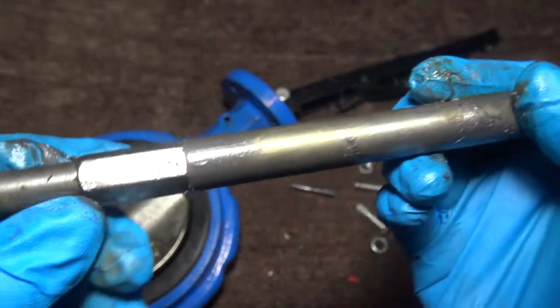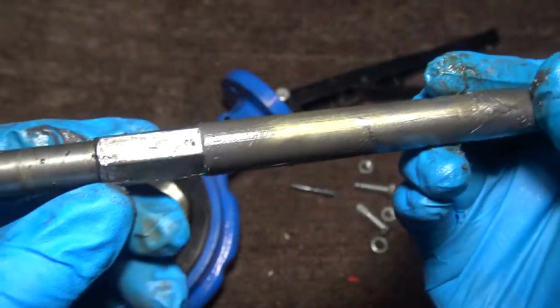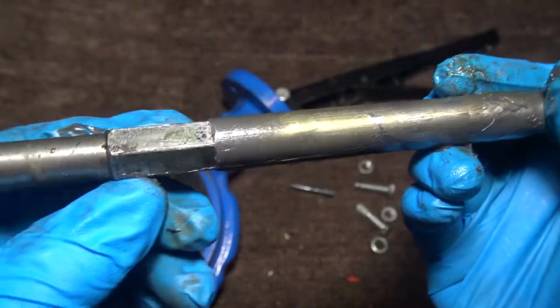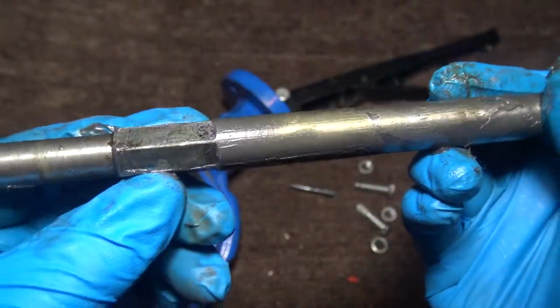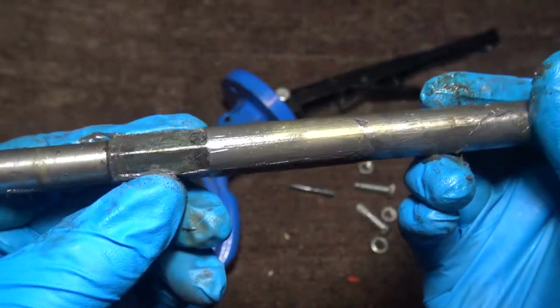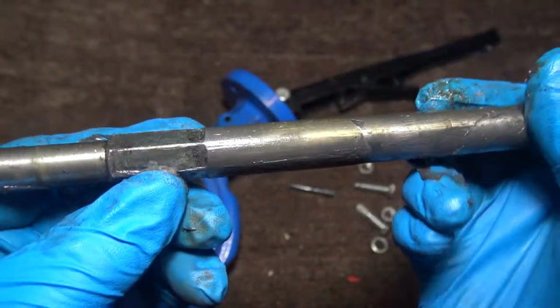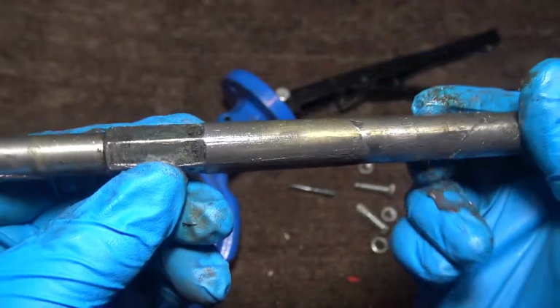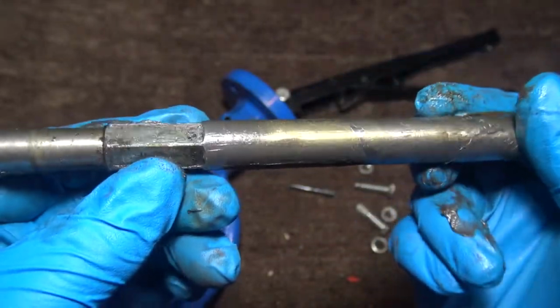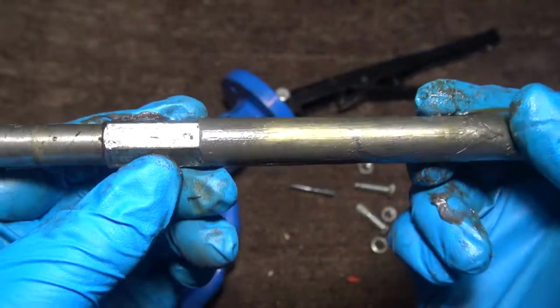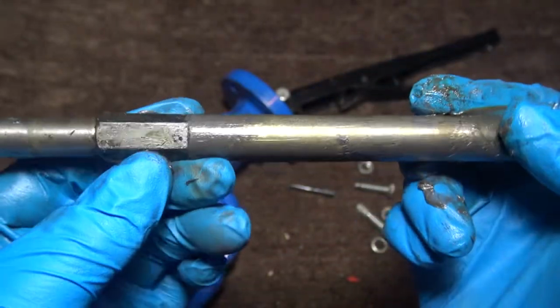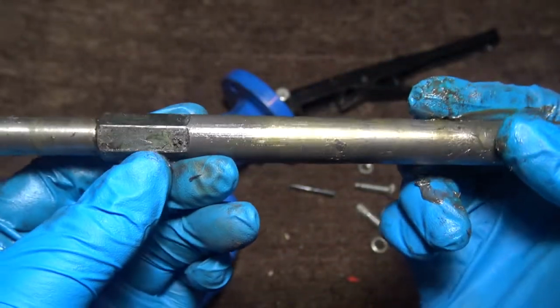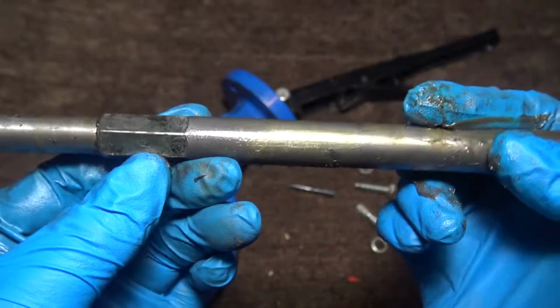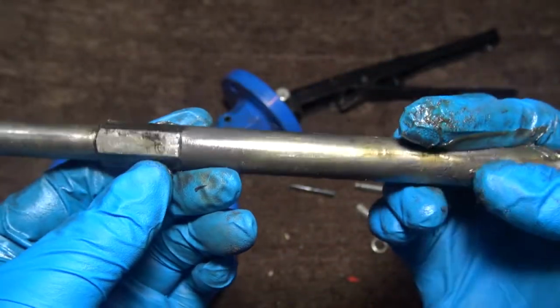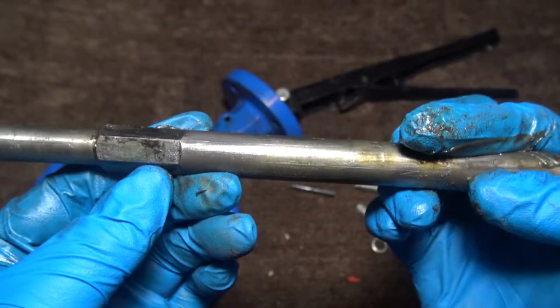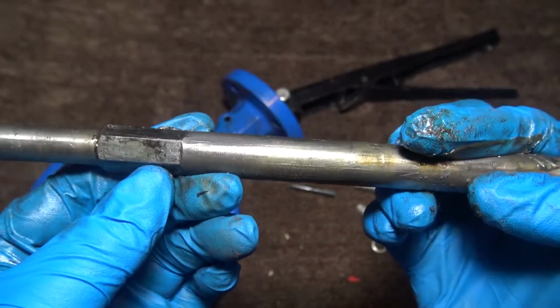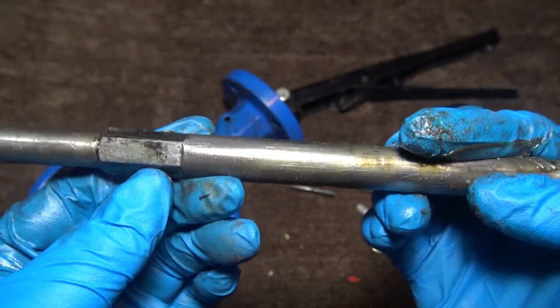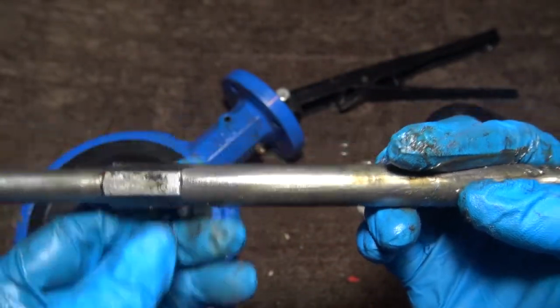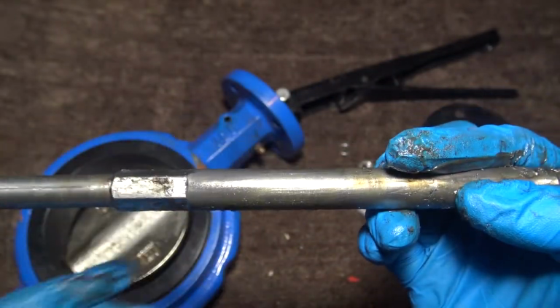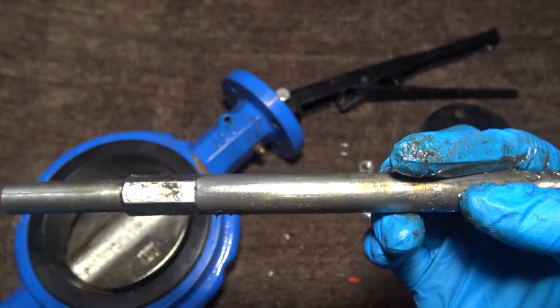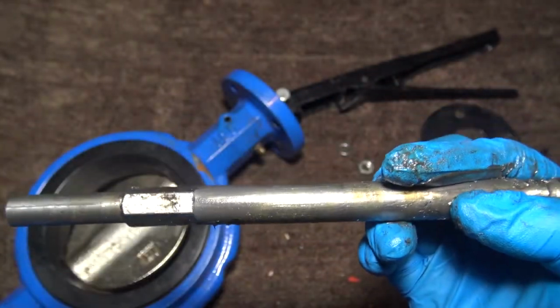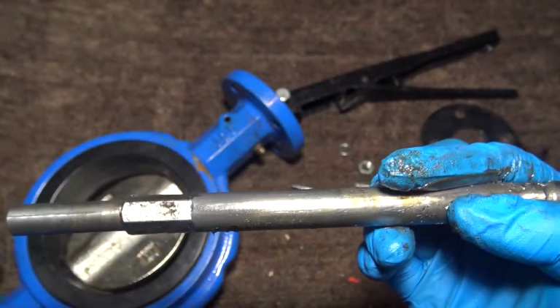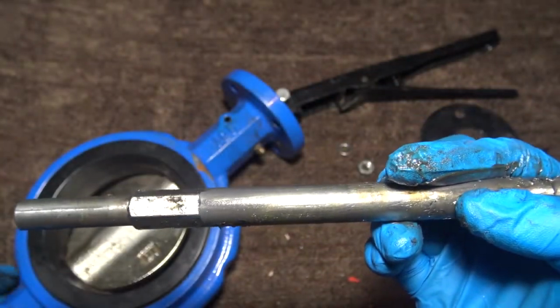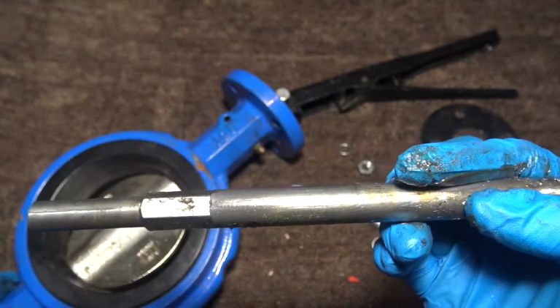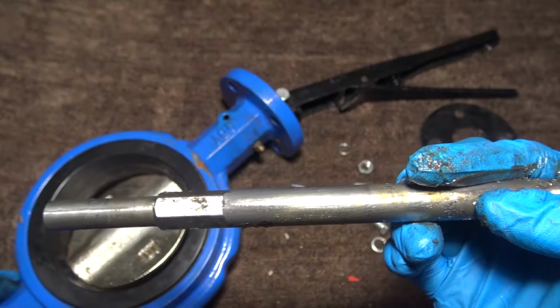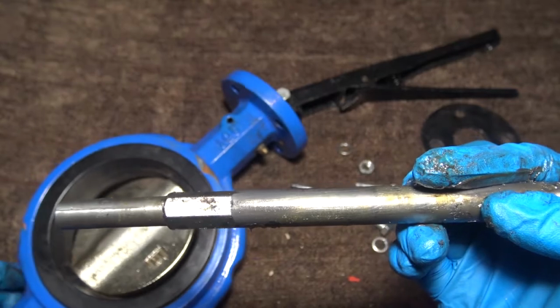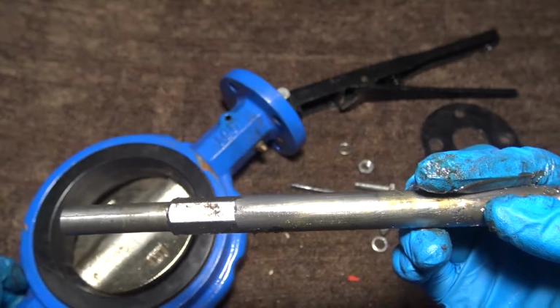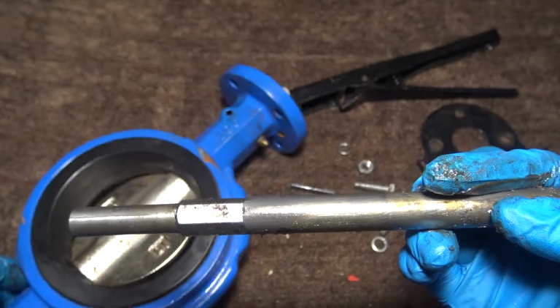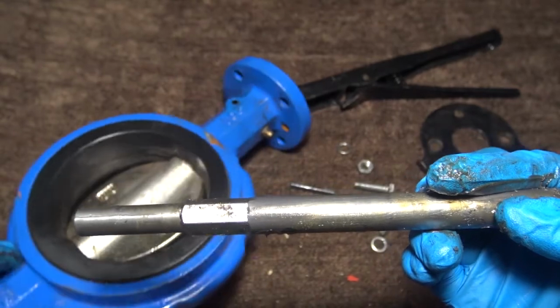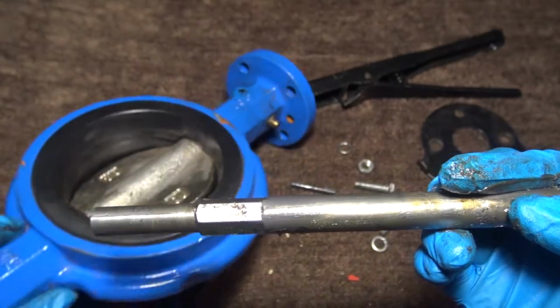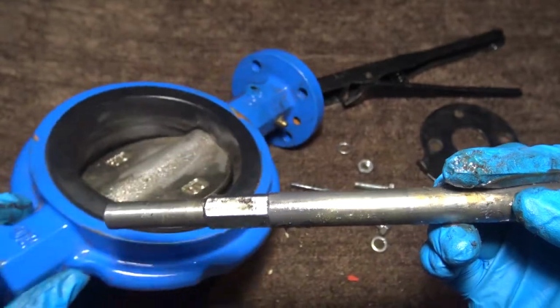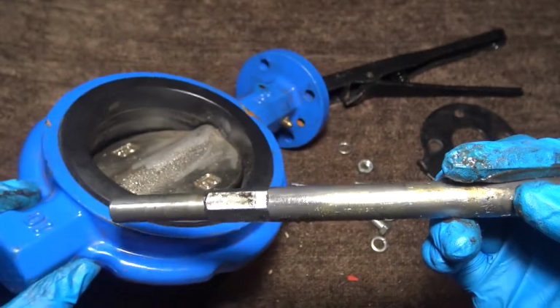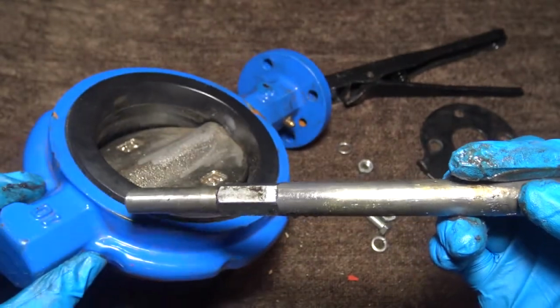And this is a notch that goes into the body here at the bottom.